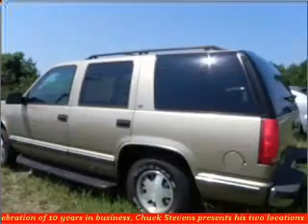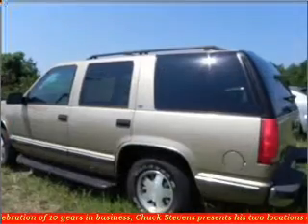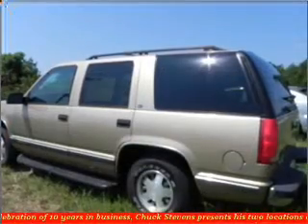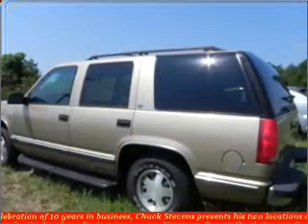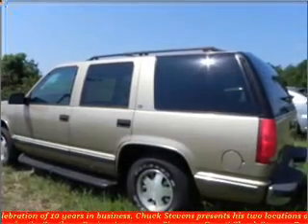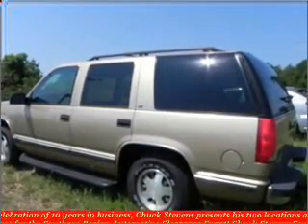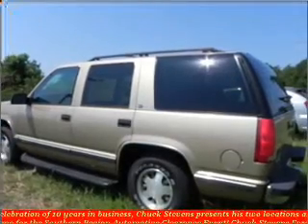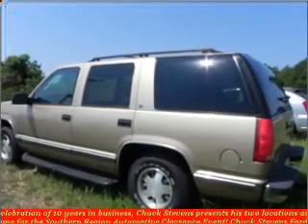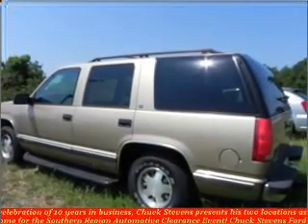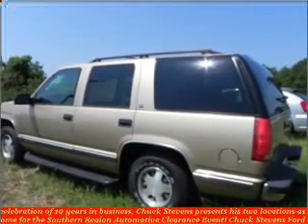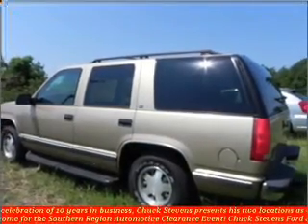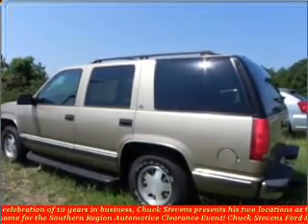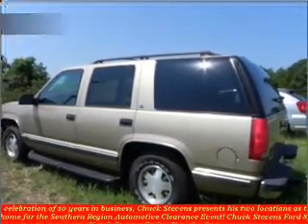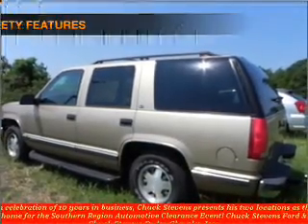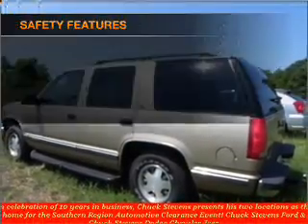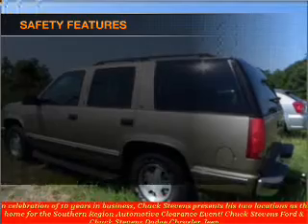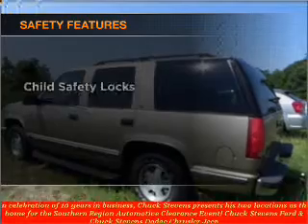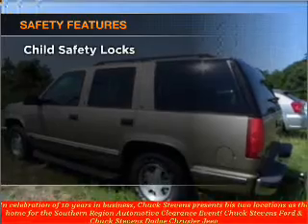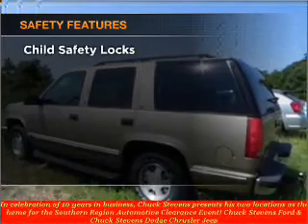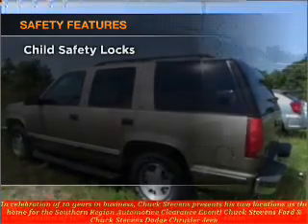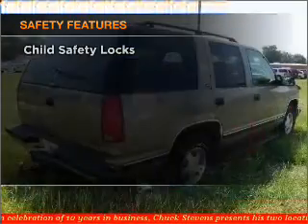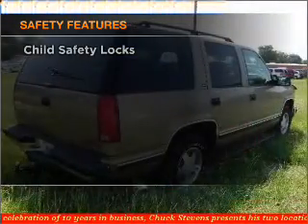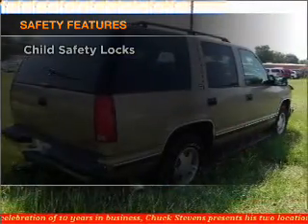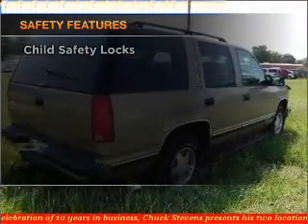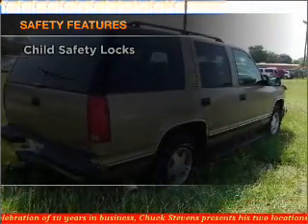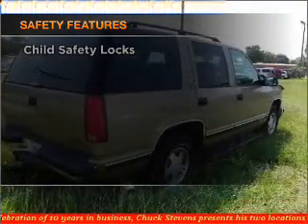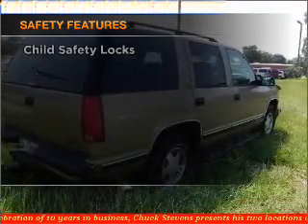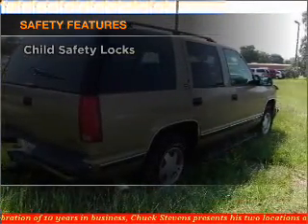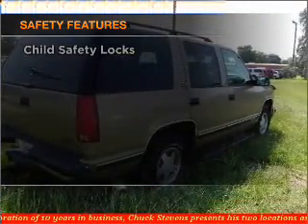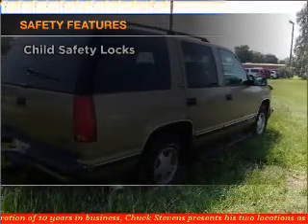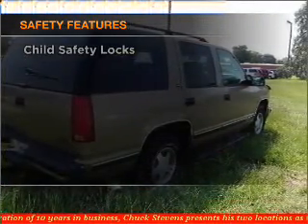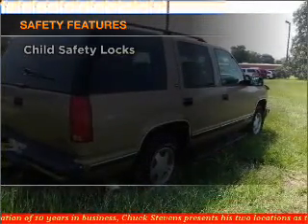Brake safely with the anti-lock braking system. And for your peace of mind, the following safety equipment is included: daytime running lights.